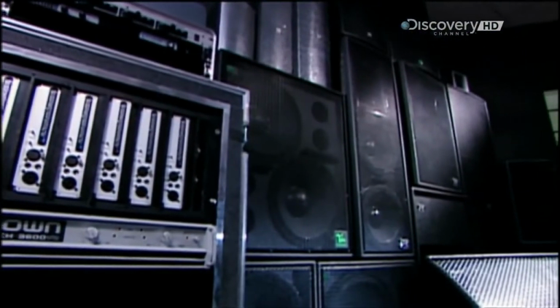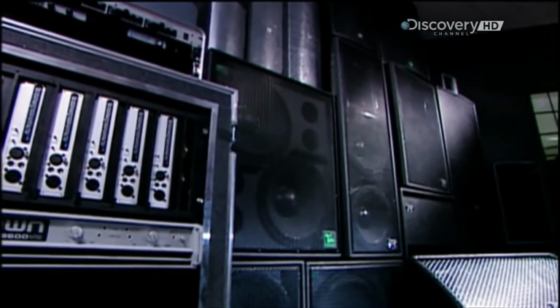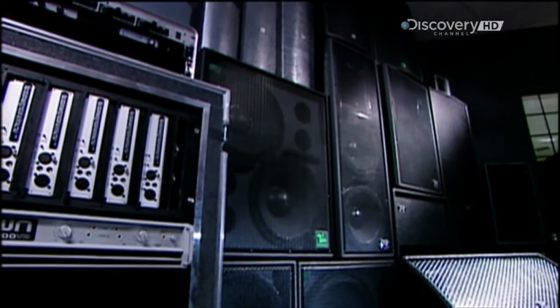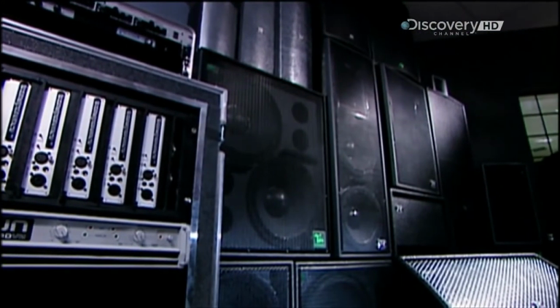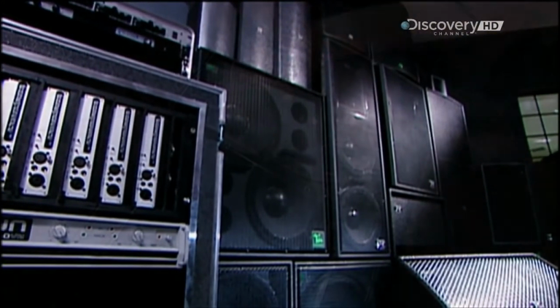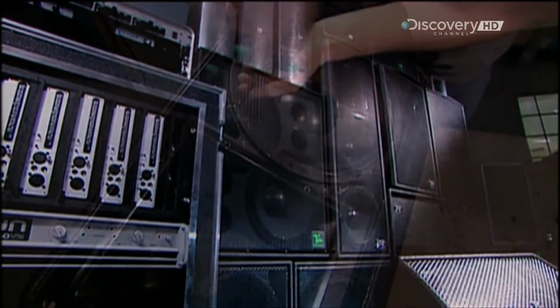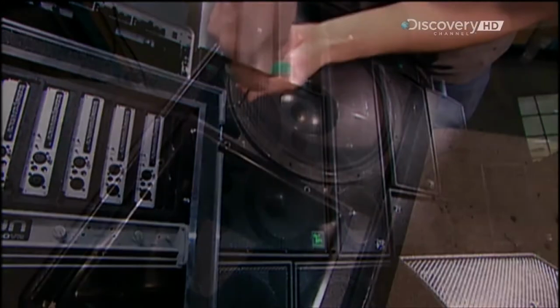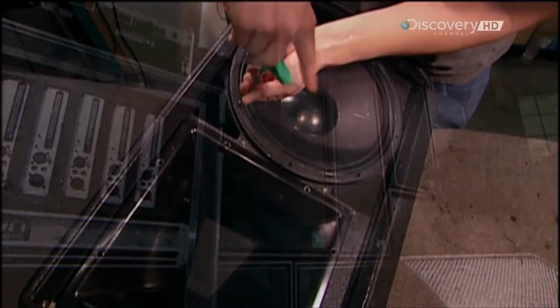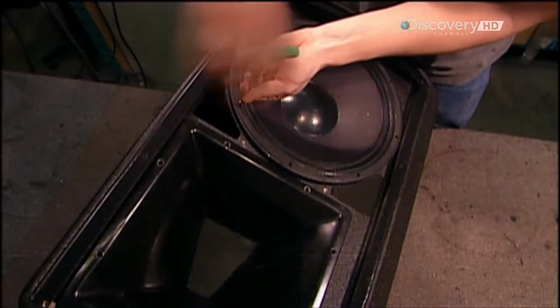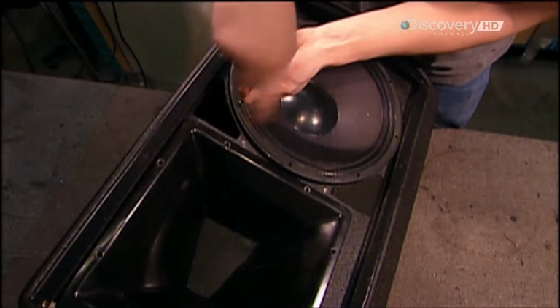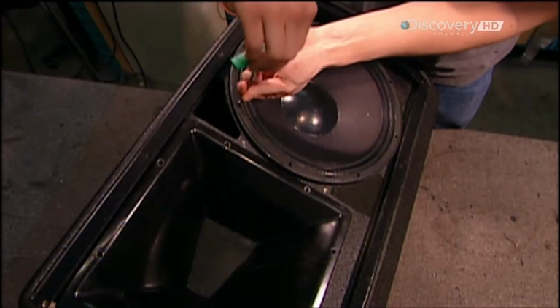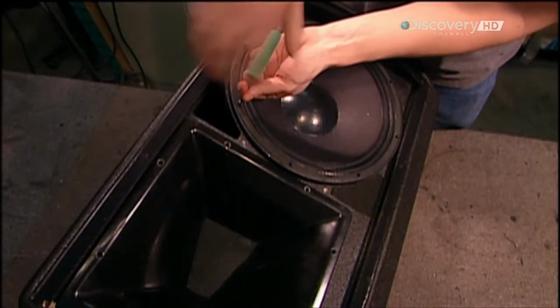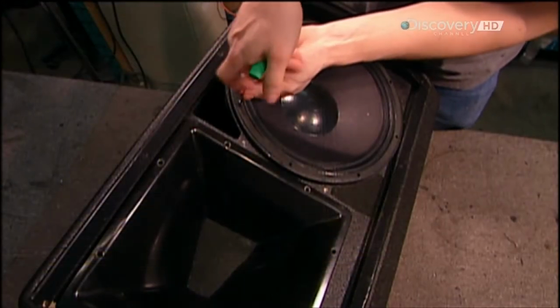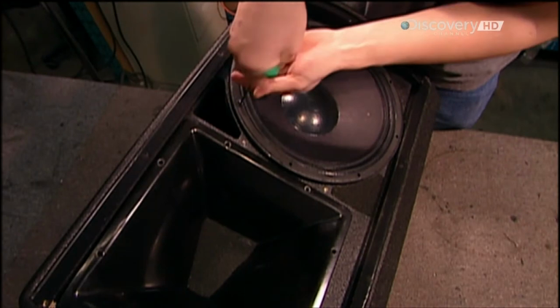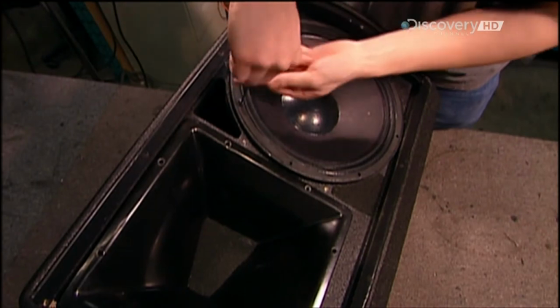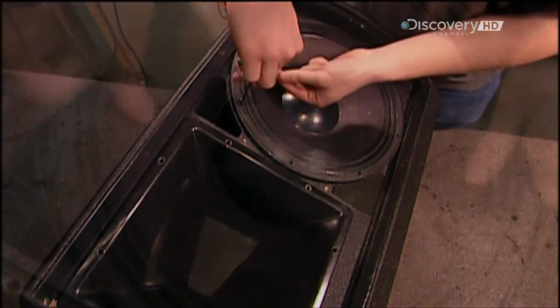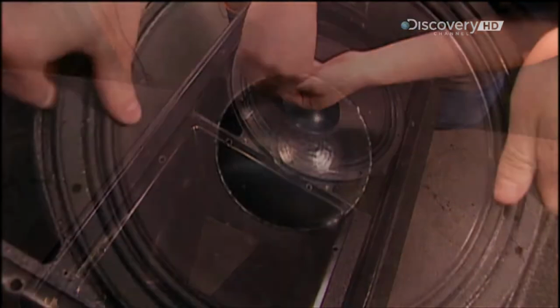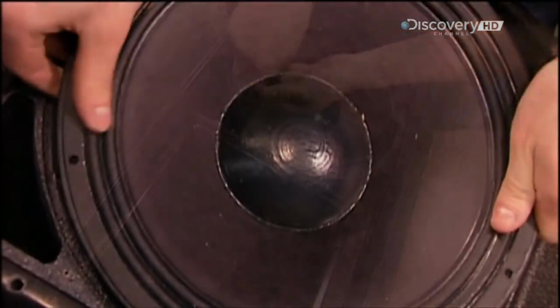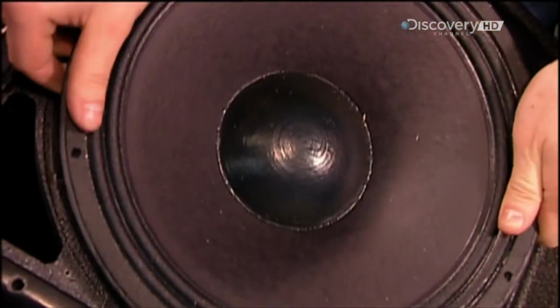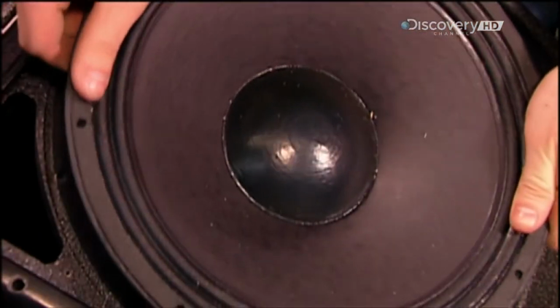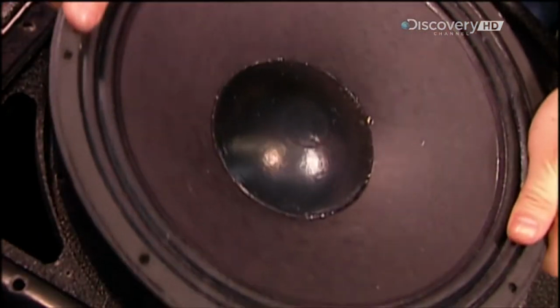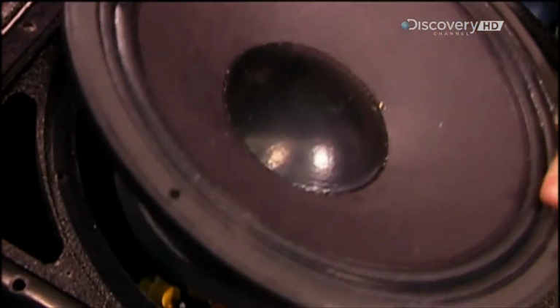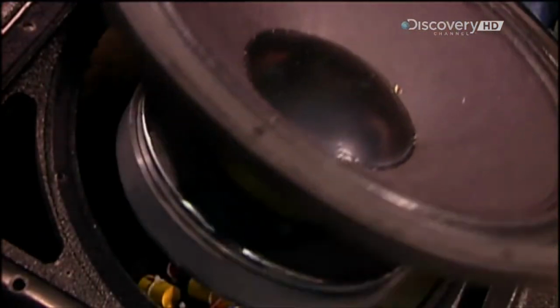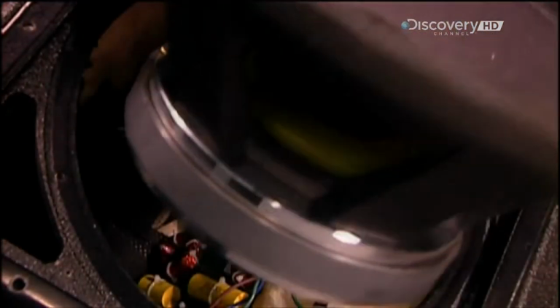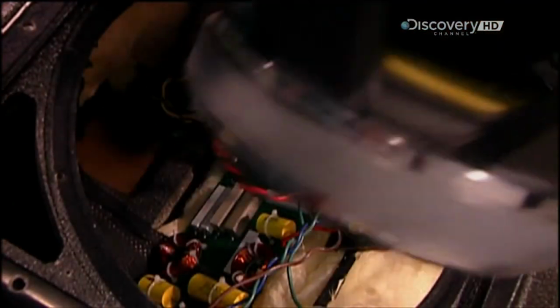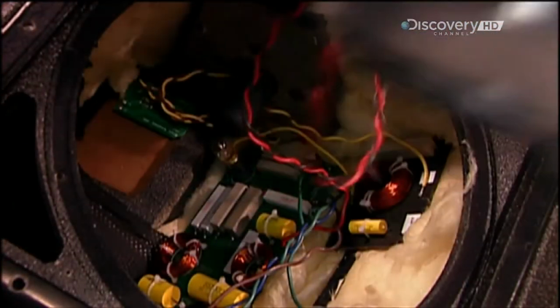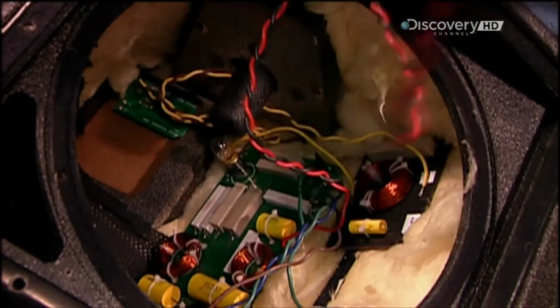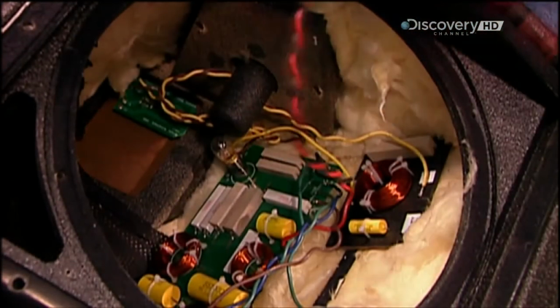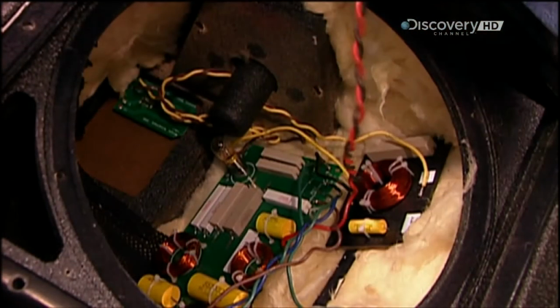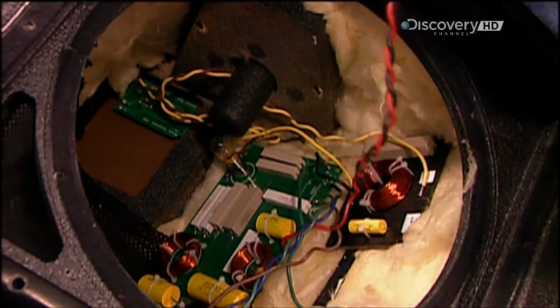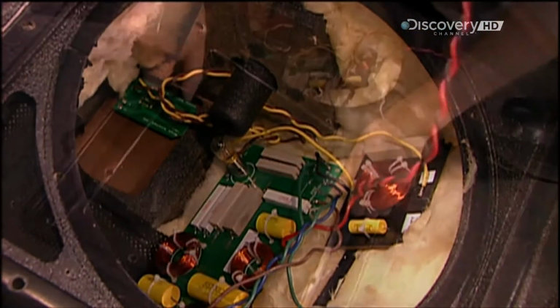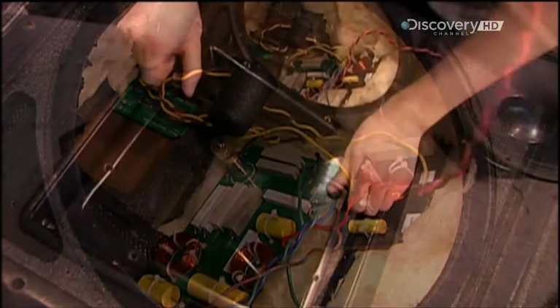Loudspeakers contain at least two magnet and cone assemblies, known as drivers. They're typically housed in a box called a speaker enclosure.